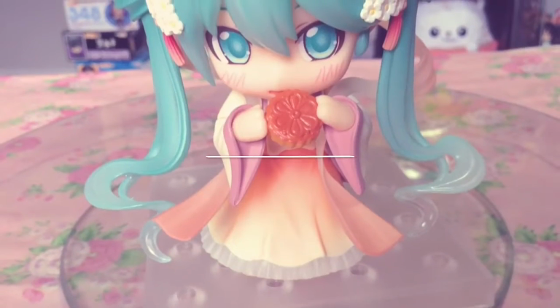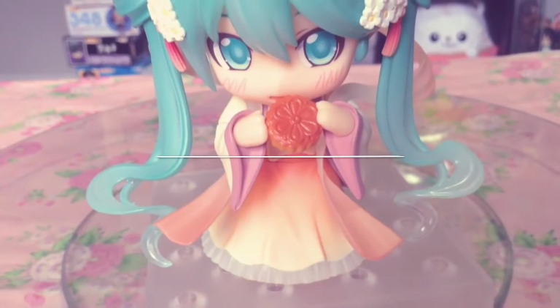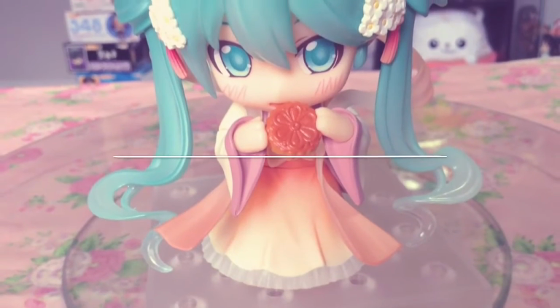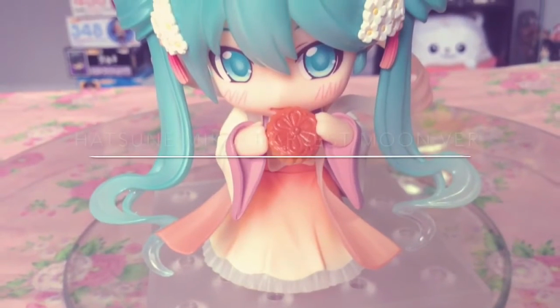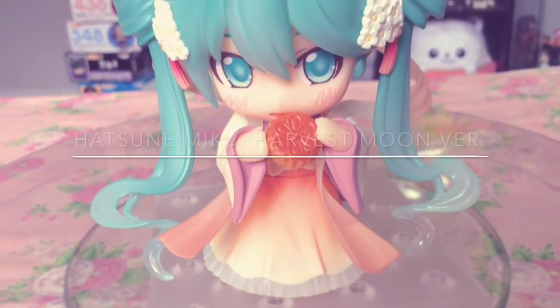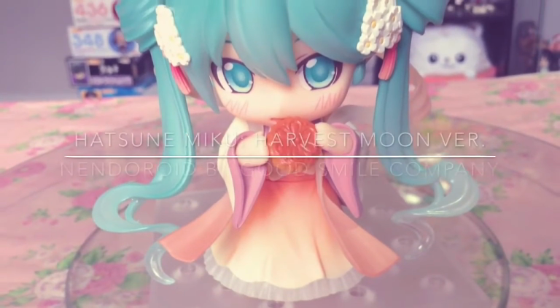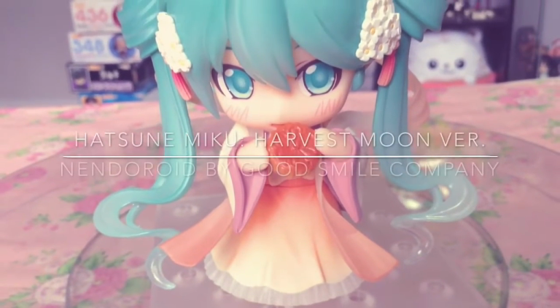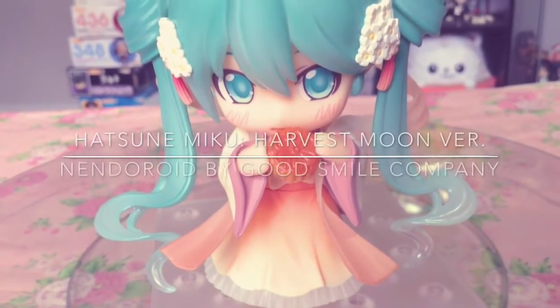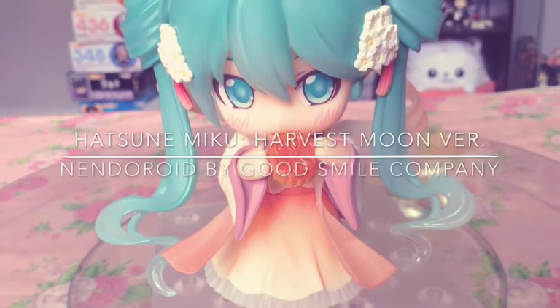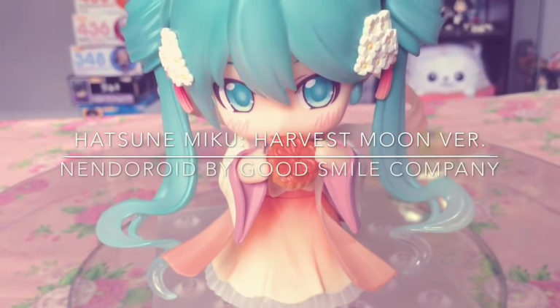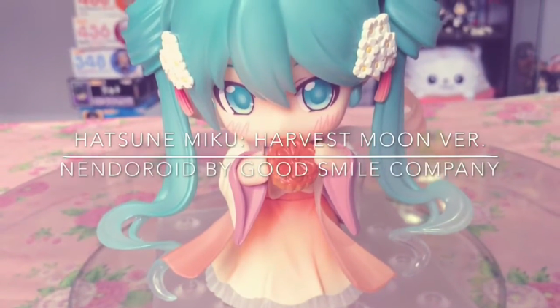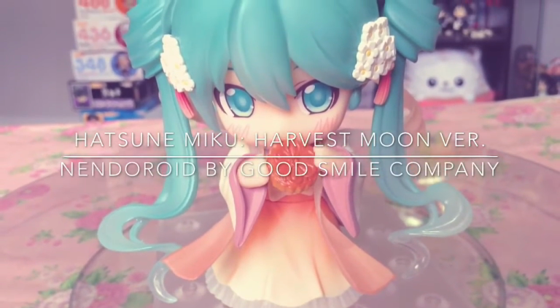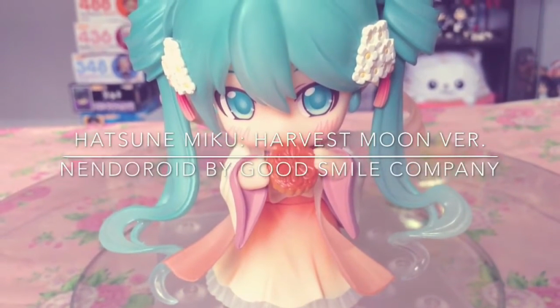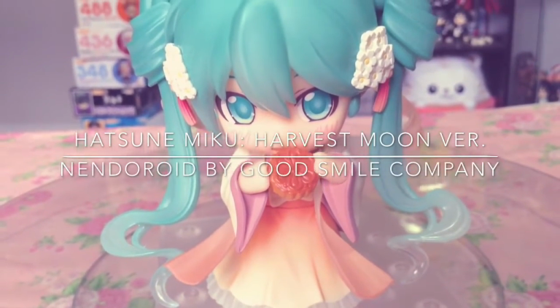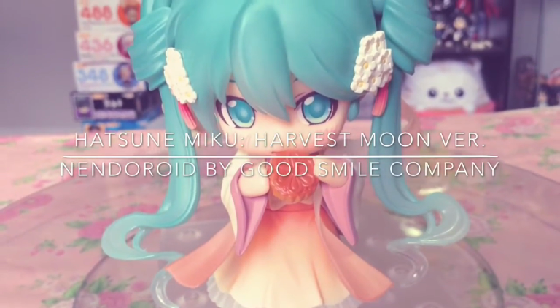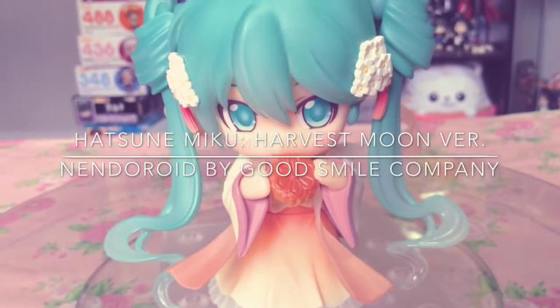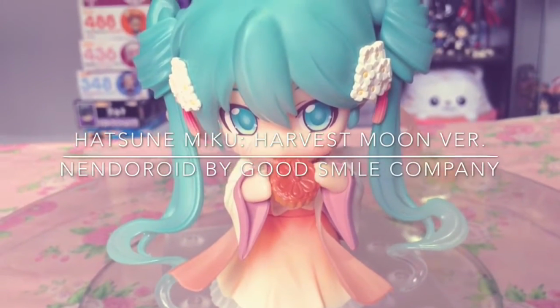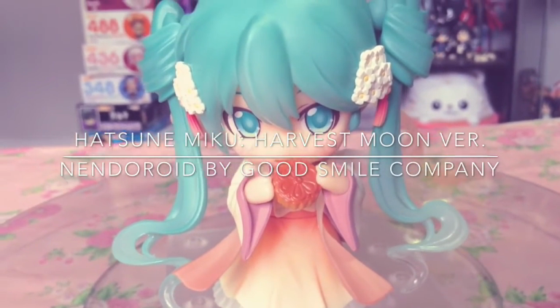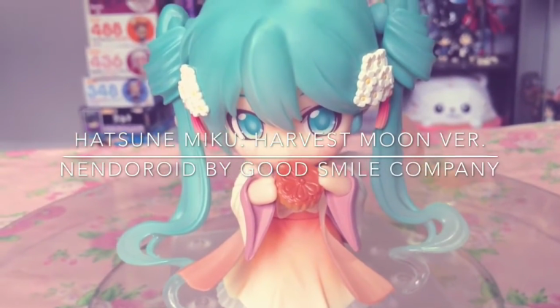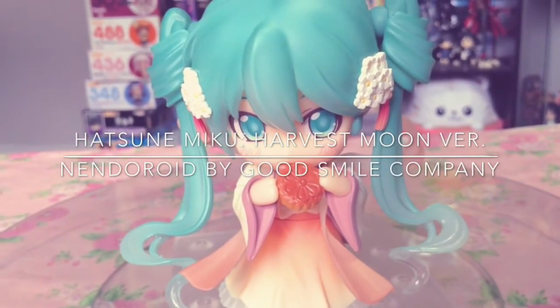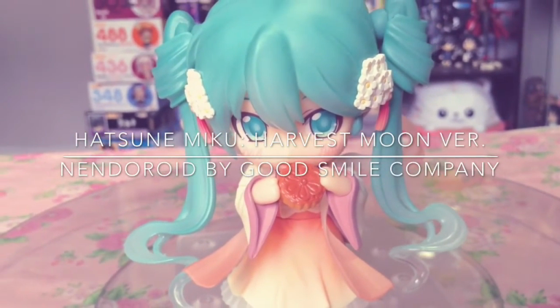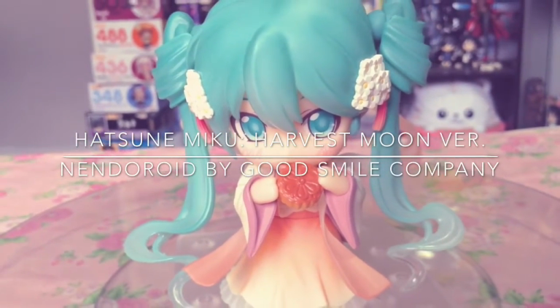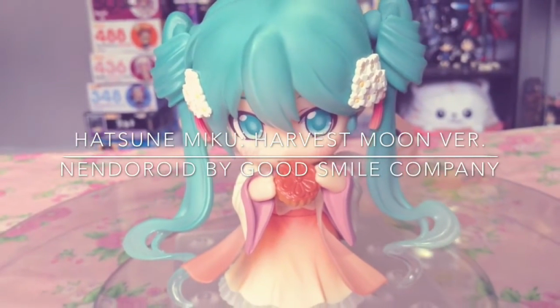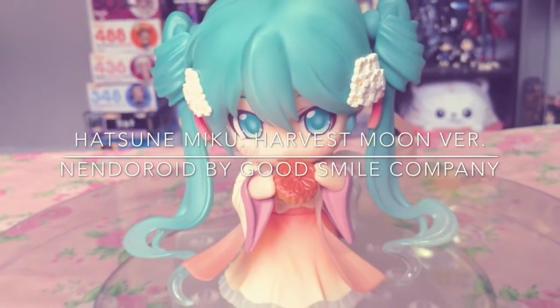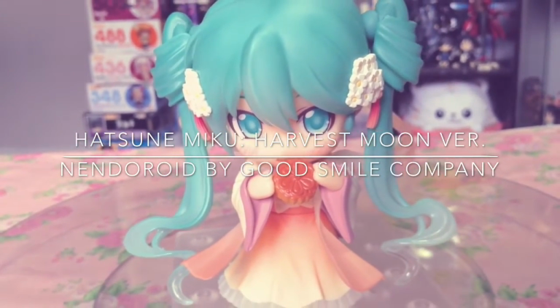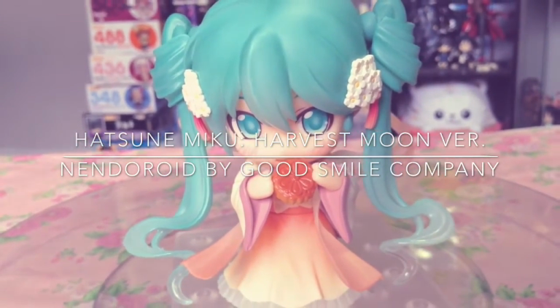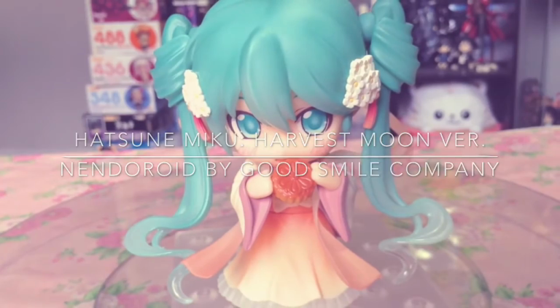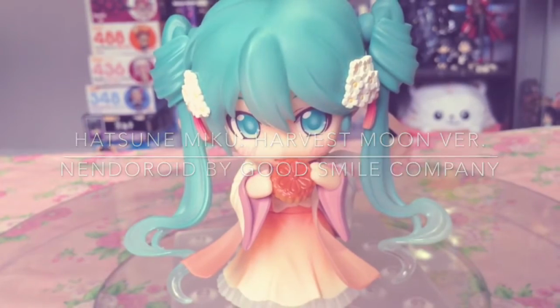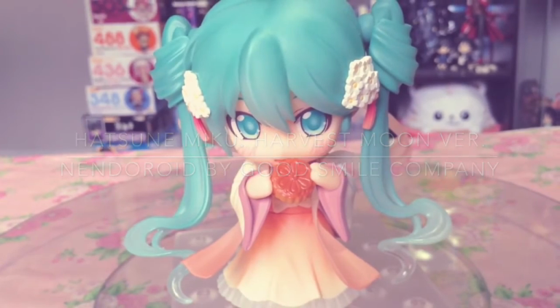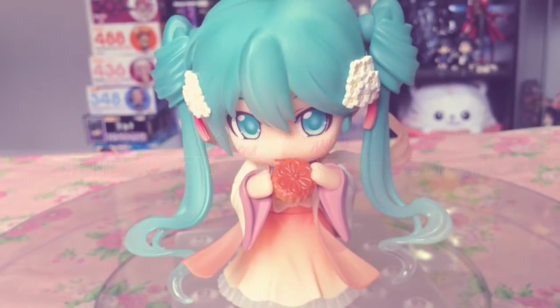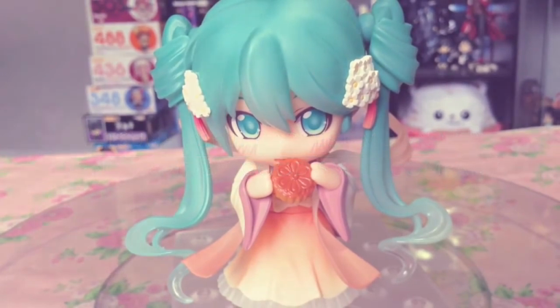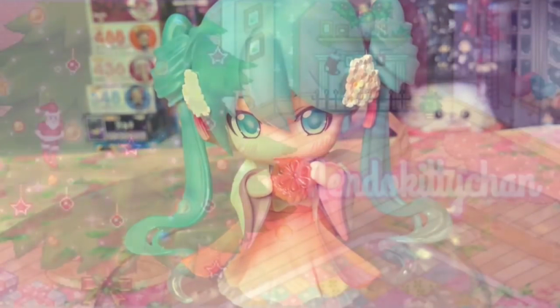Hey everyone! NendoKittyChan here with a review for the Nendoroid Hatsune Miku Harvest Moon version.